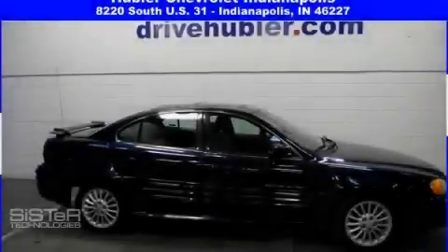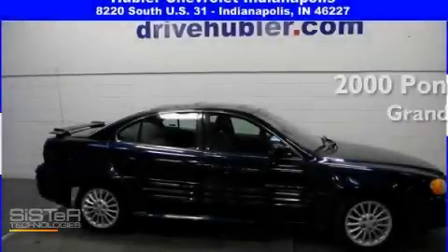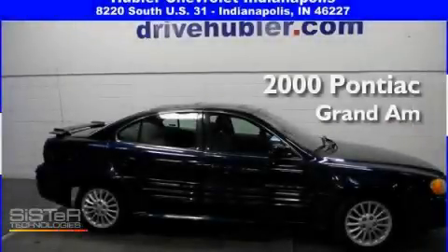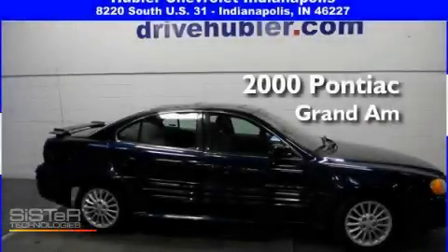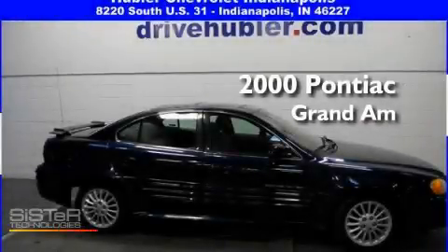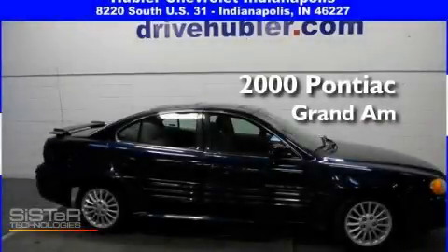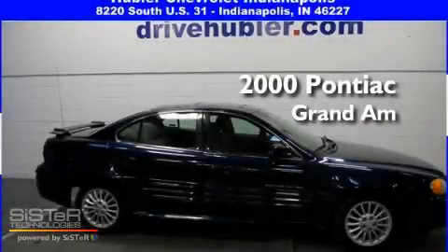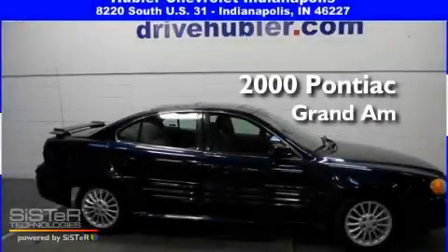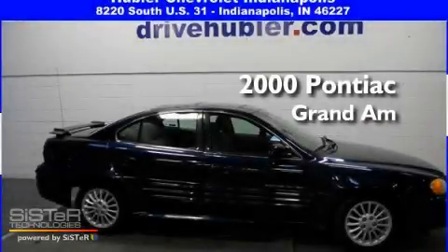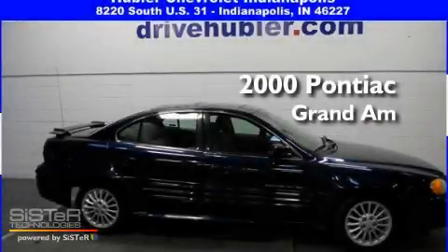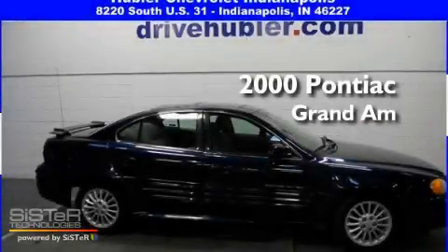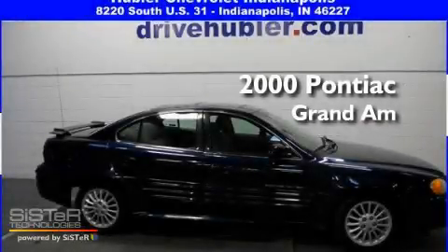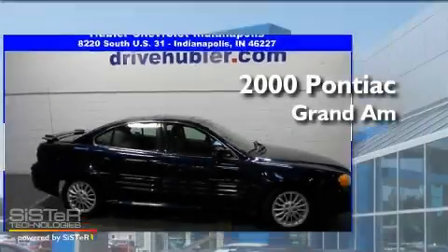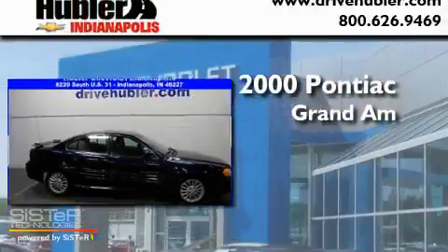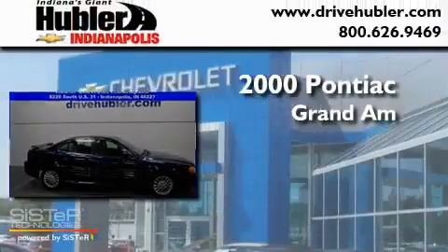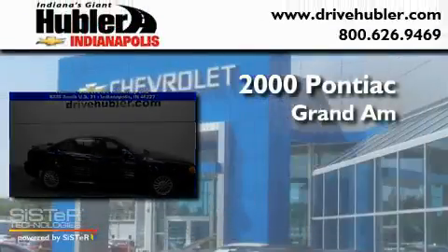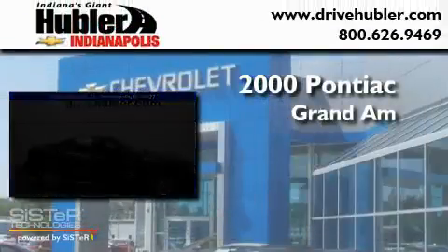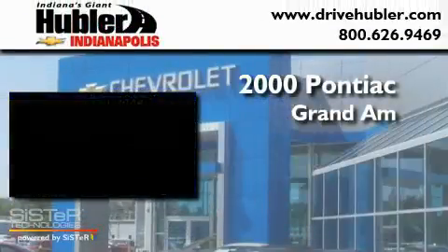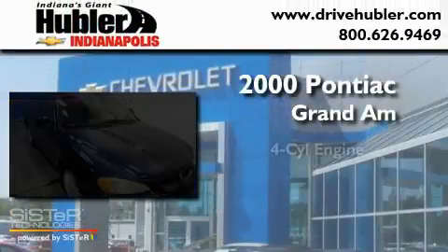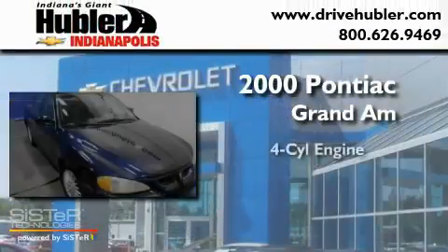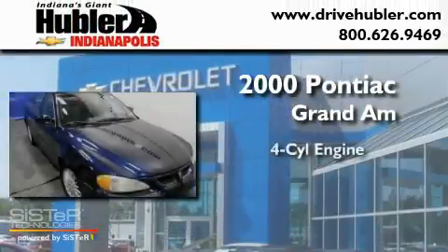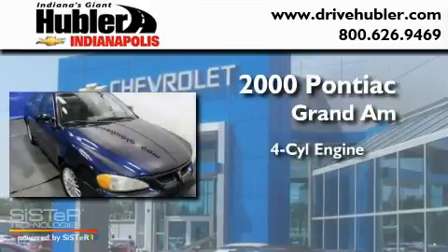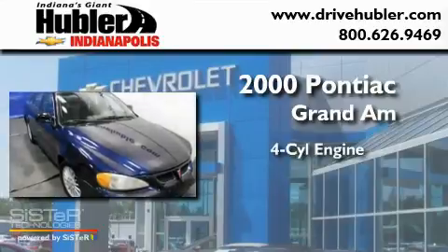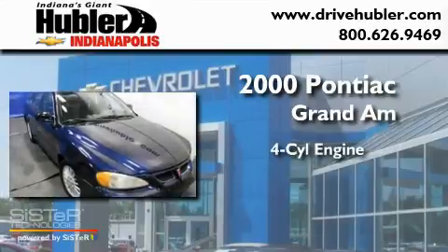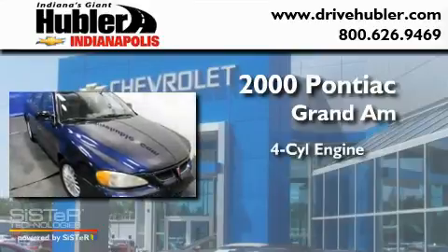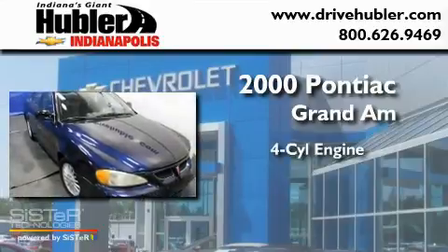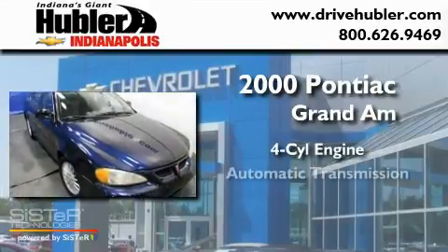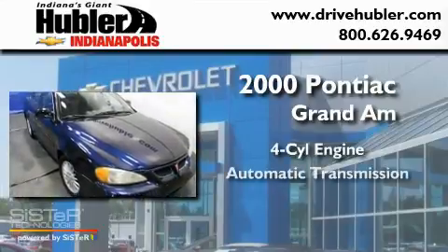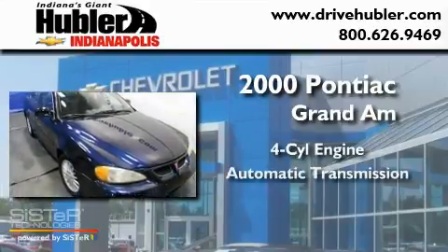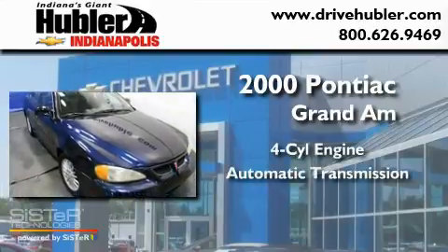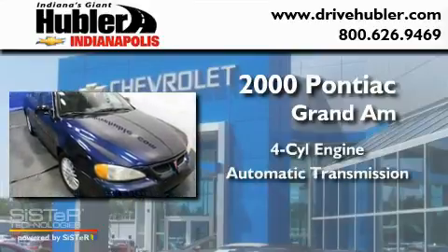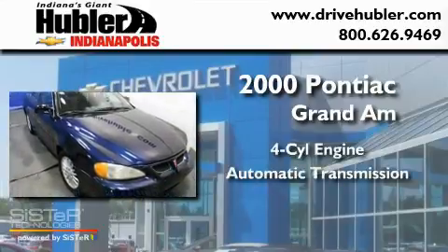This is a 2000 Pontiac Grand Am. It has a four-cylinder engine and an automatic transmission.